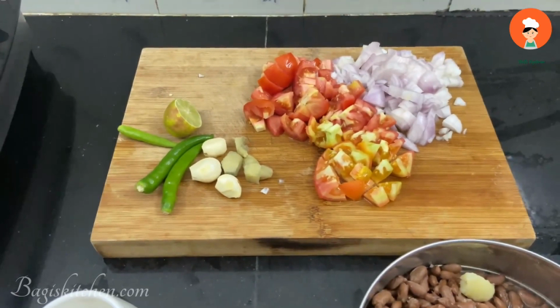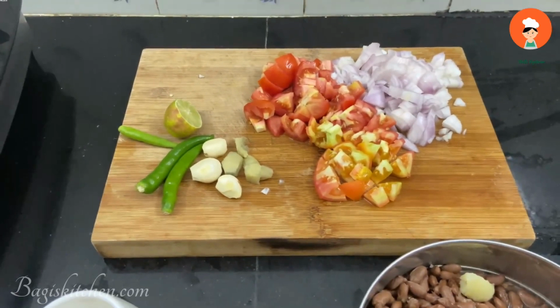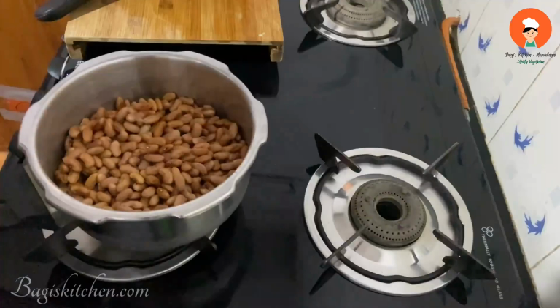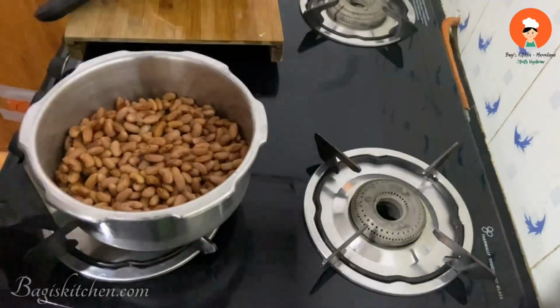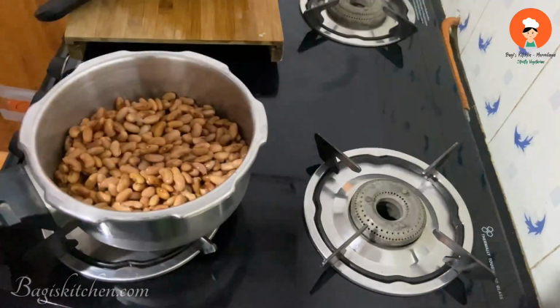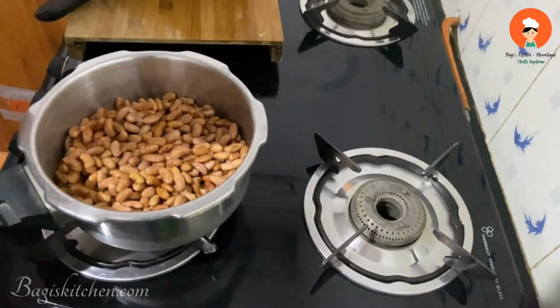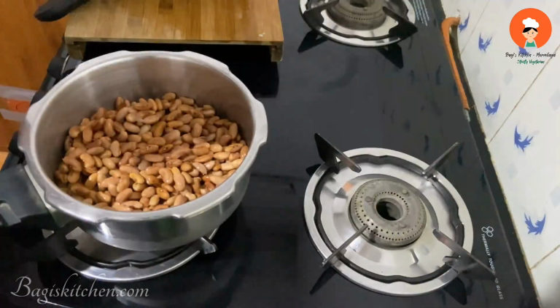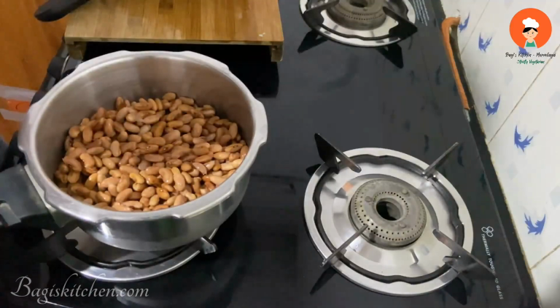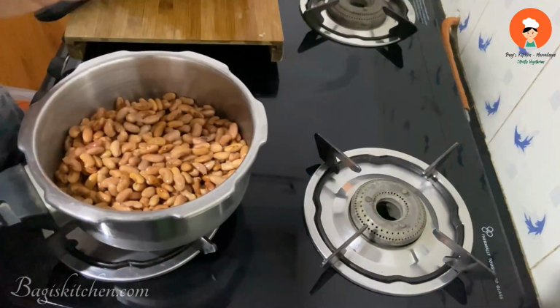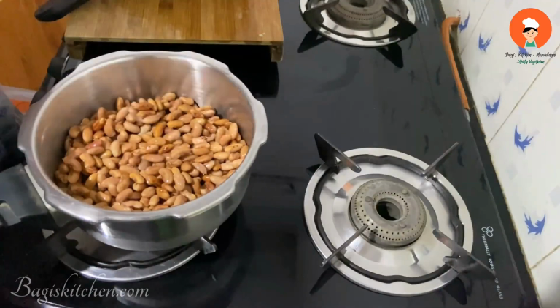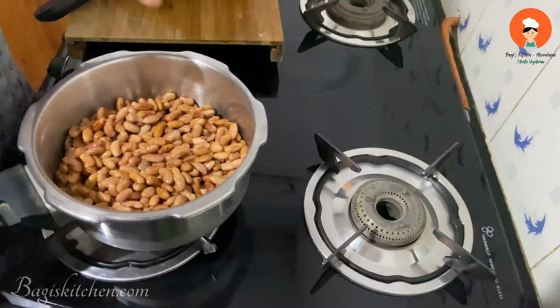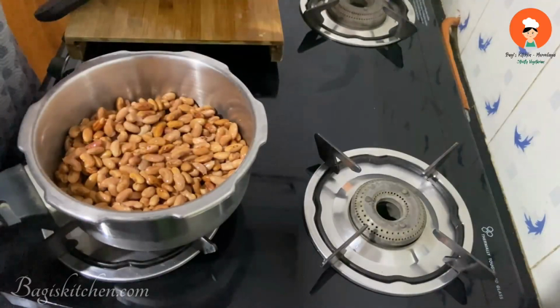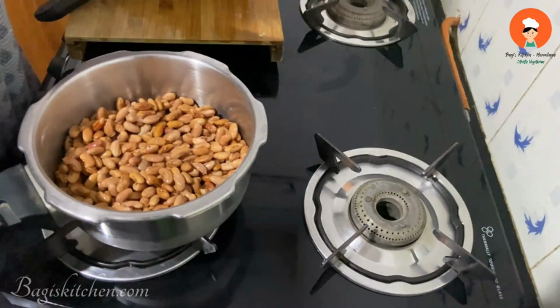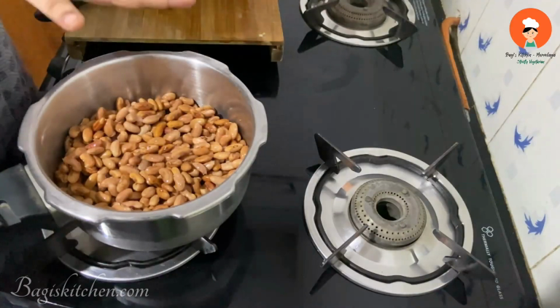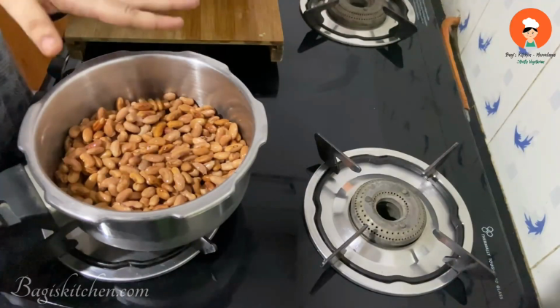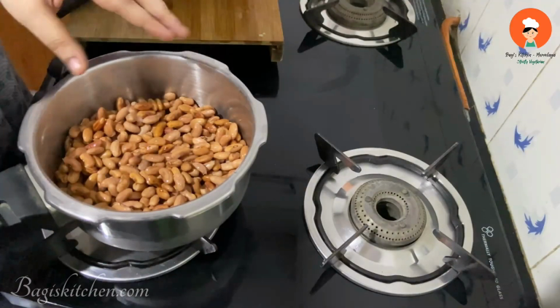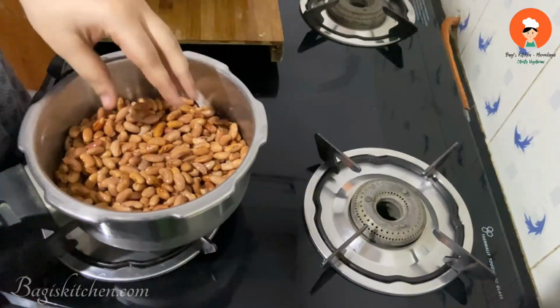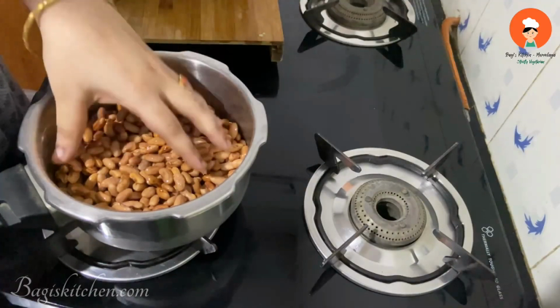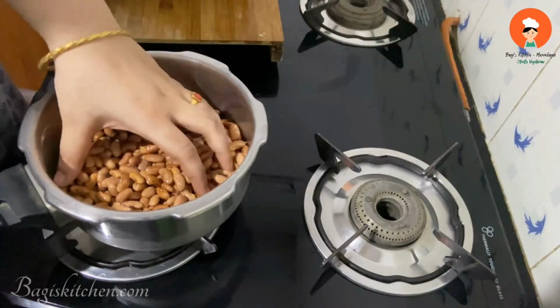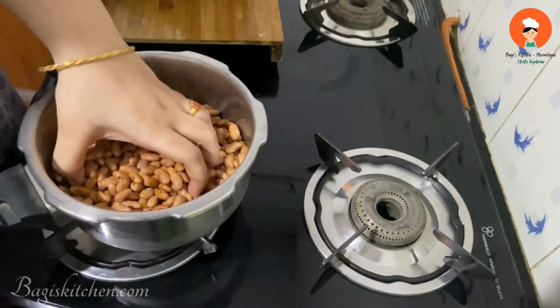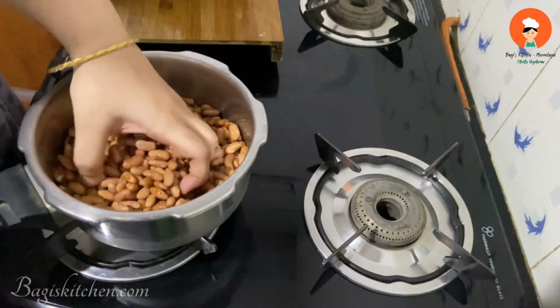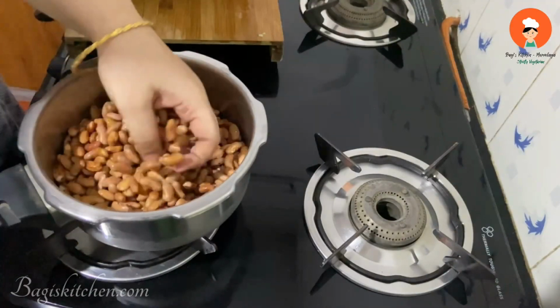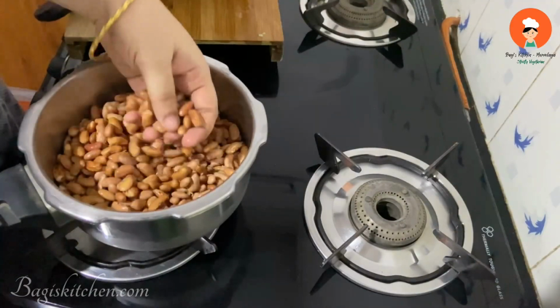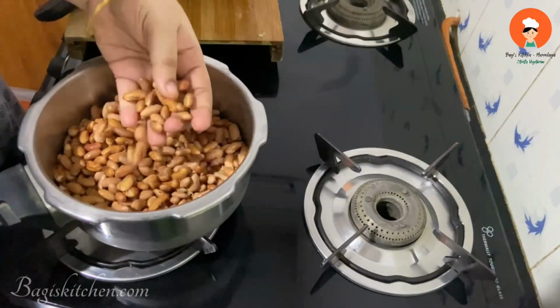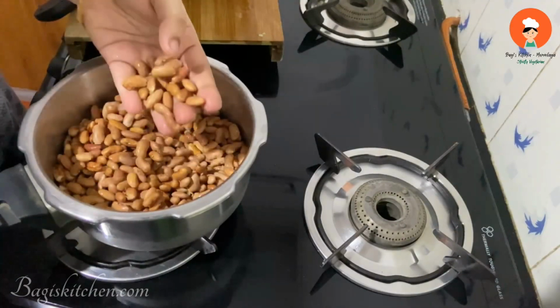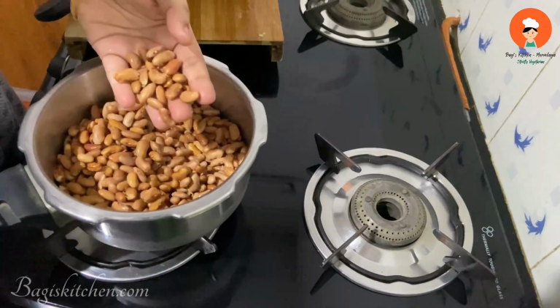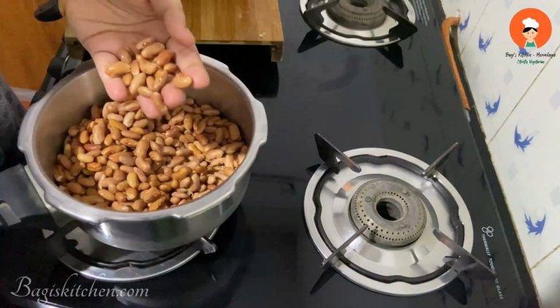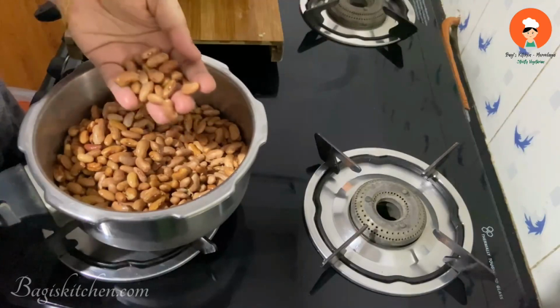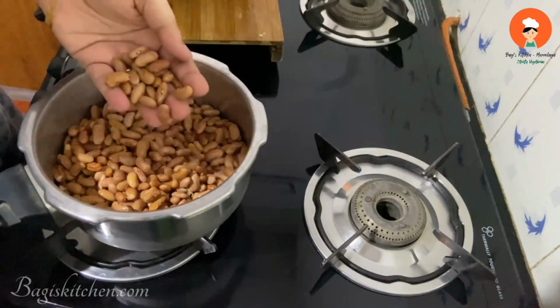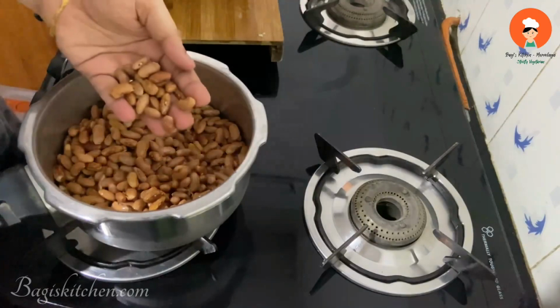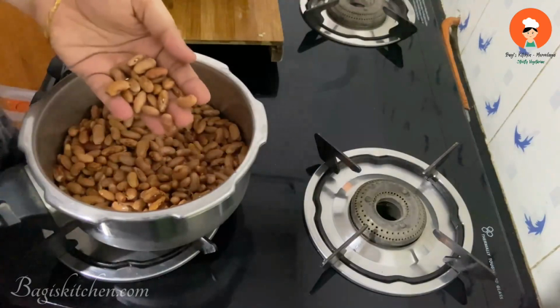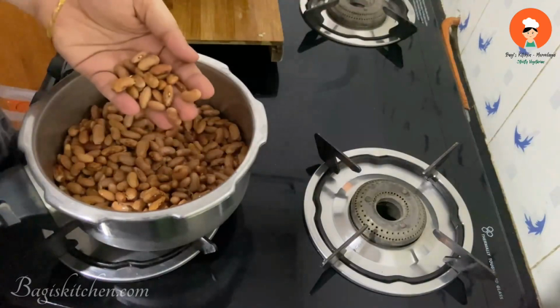Now you can use this easy and simple Rajma Masala recipe.